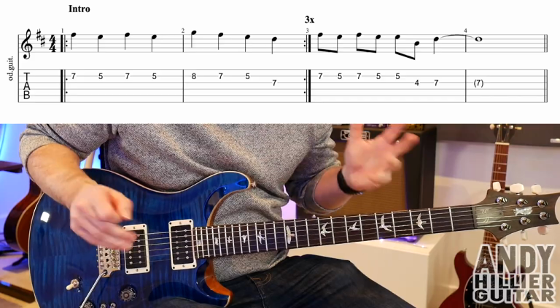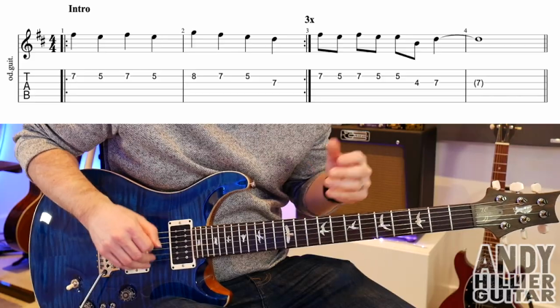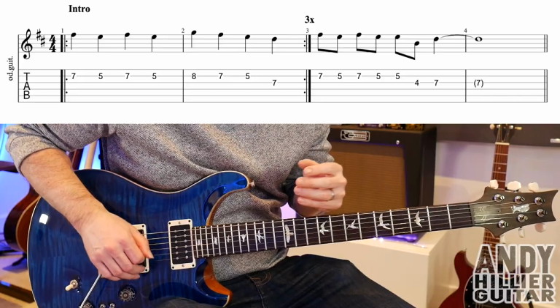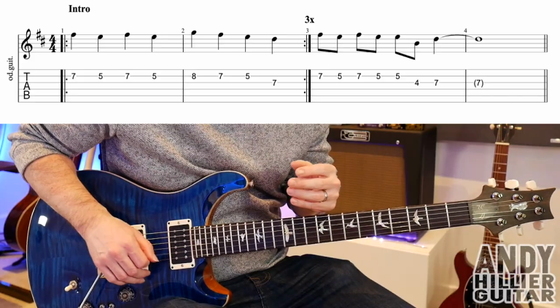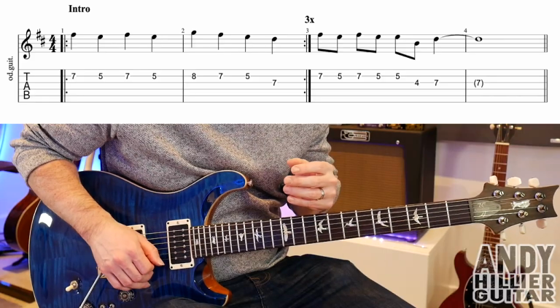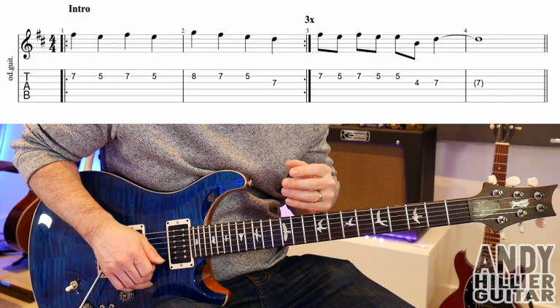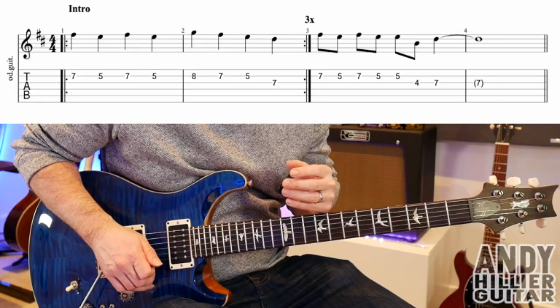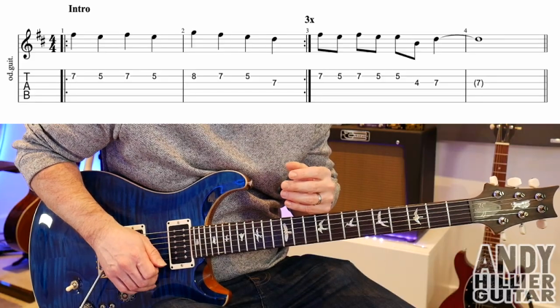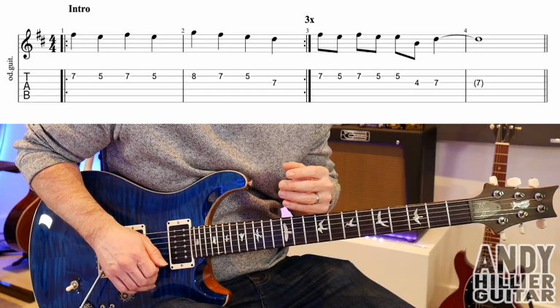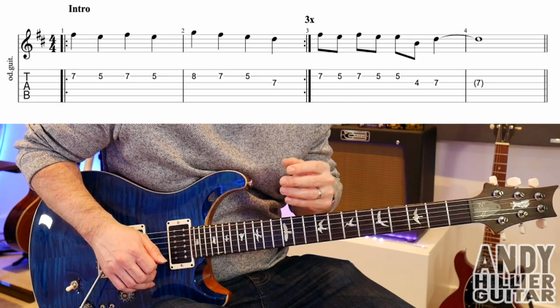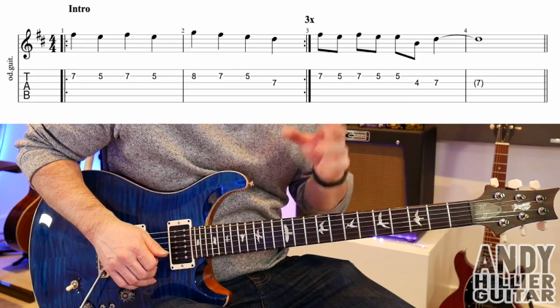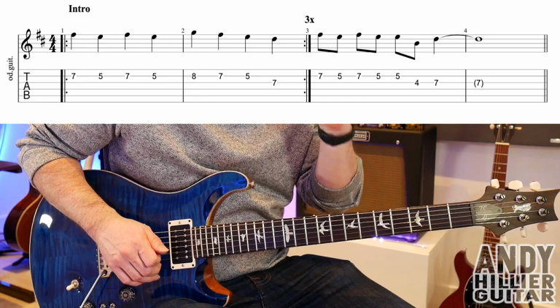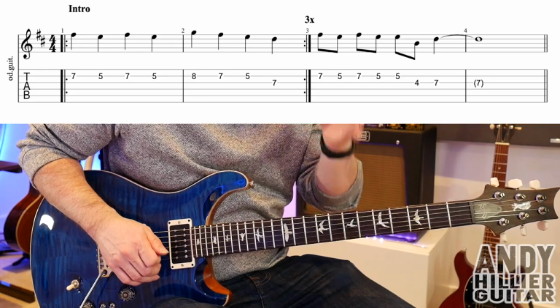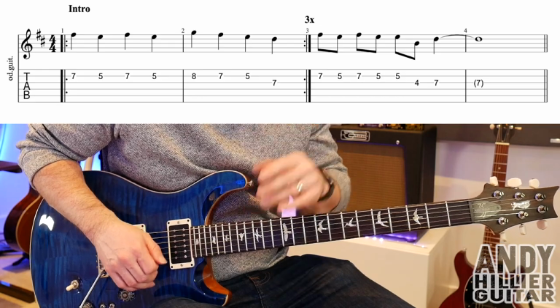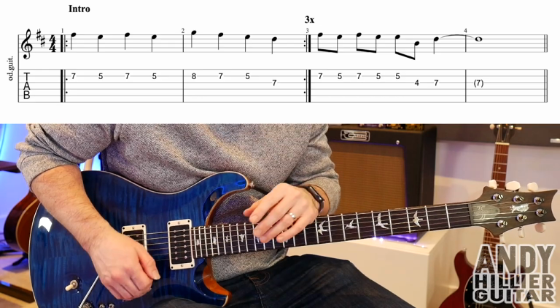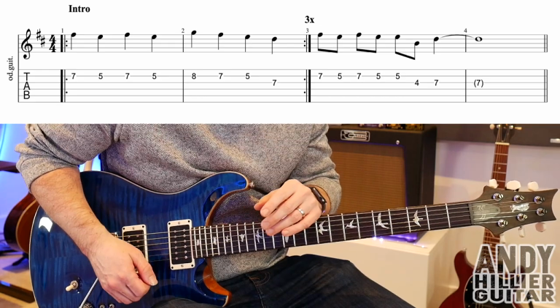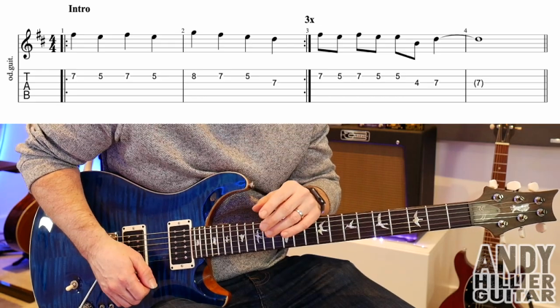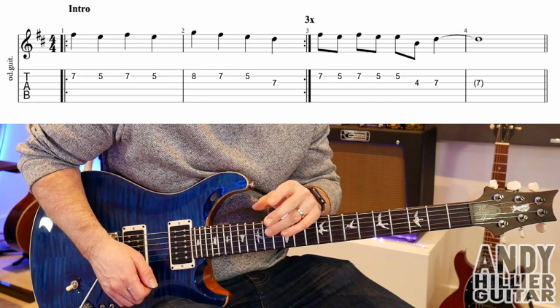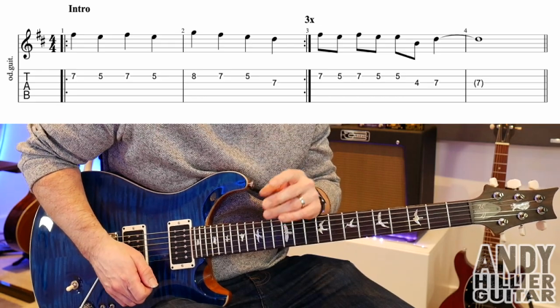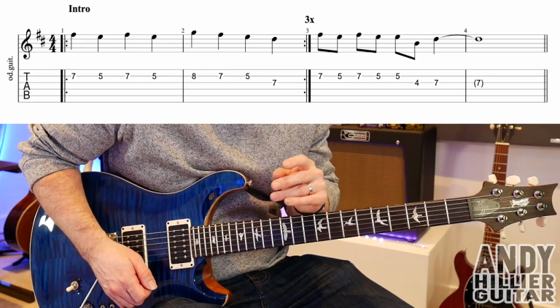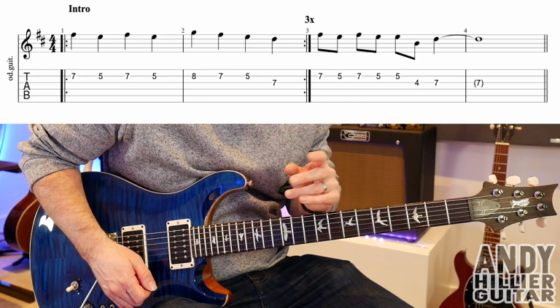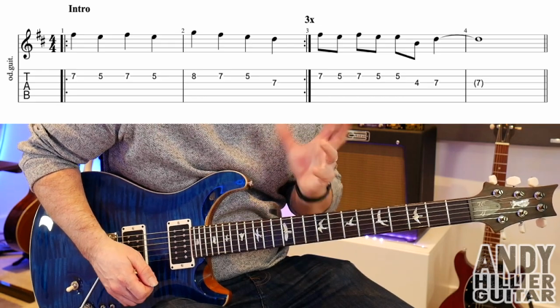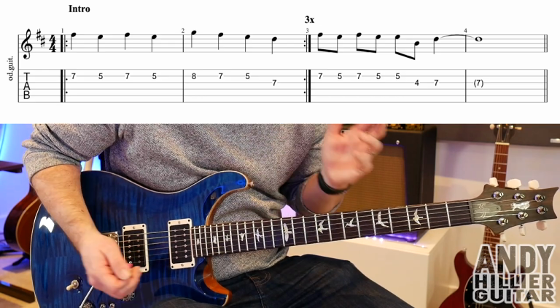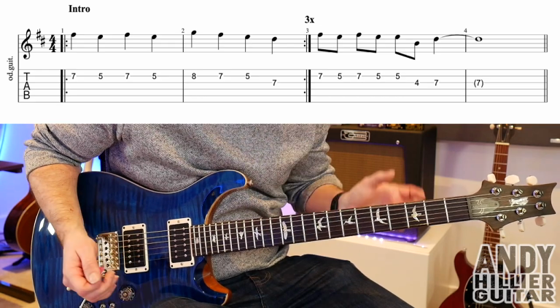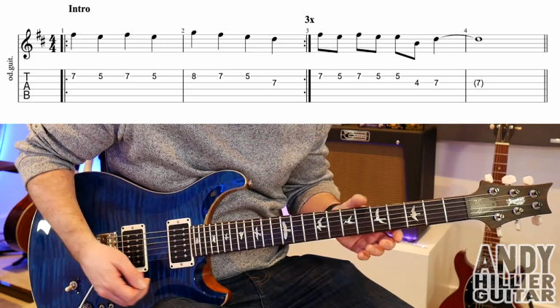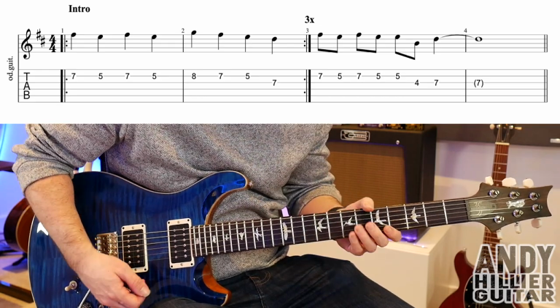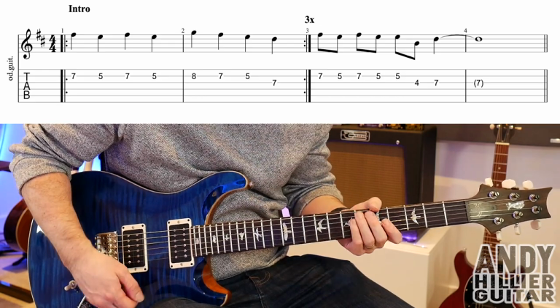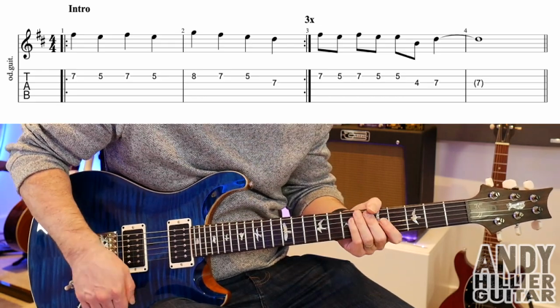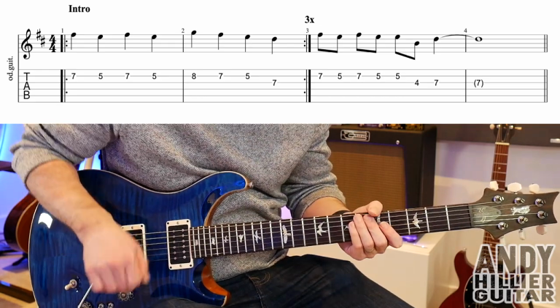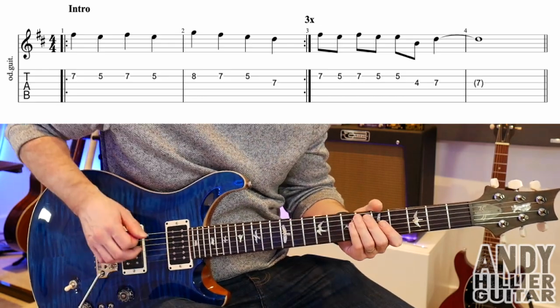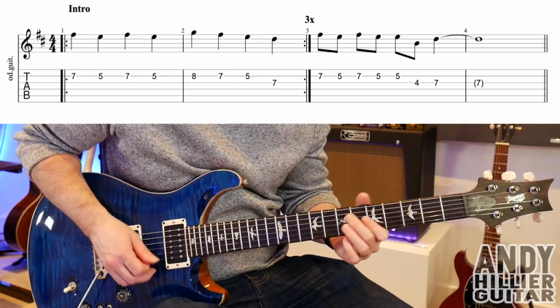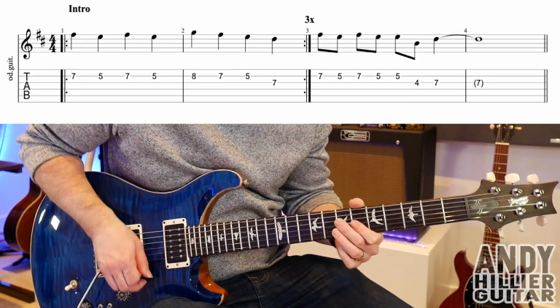My guitar's in standard tuning. The song starts with an intro lead guitar part and it sounds like this.